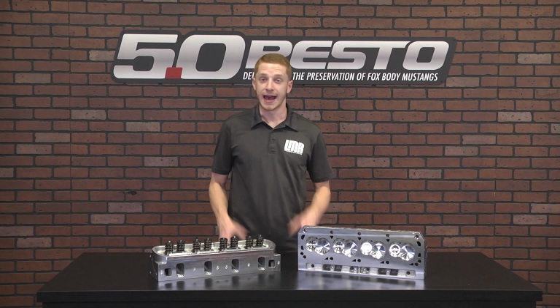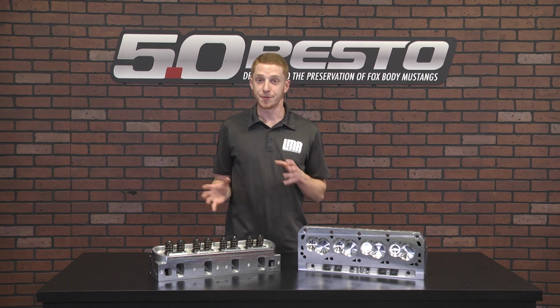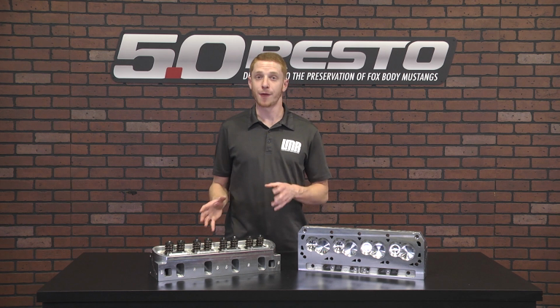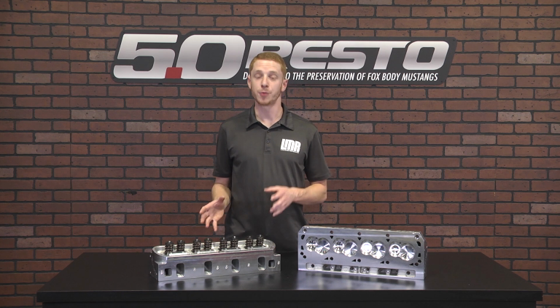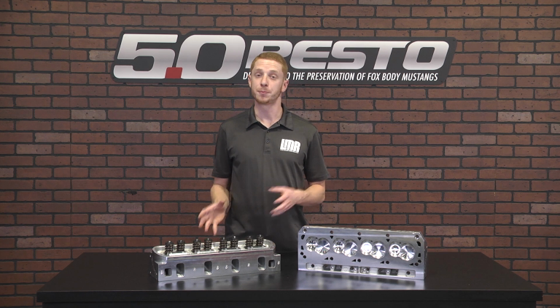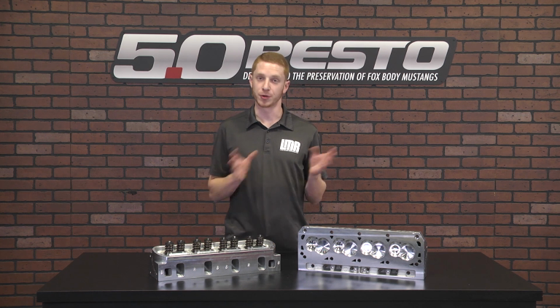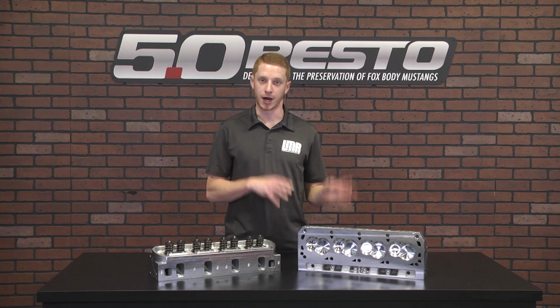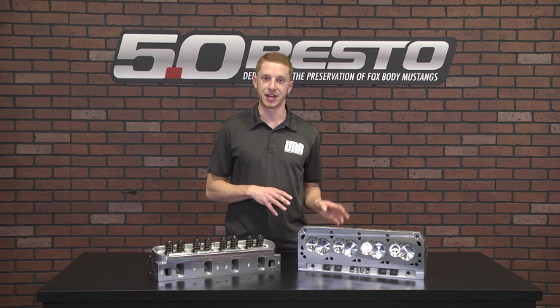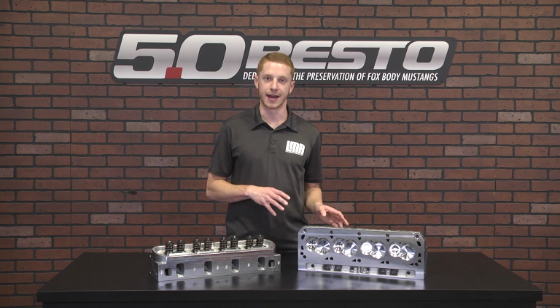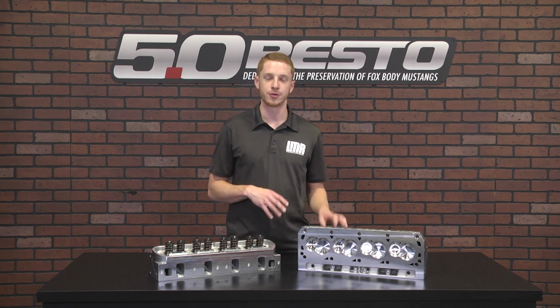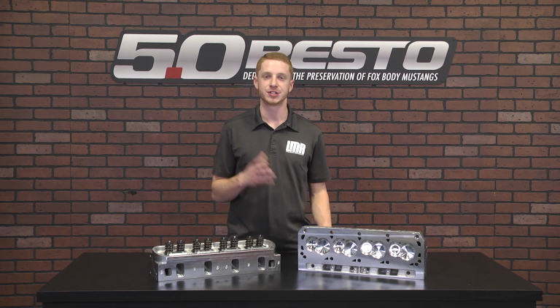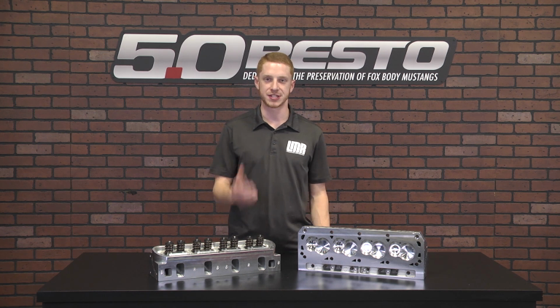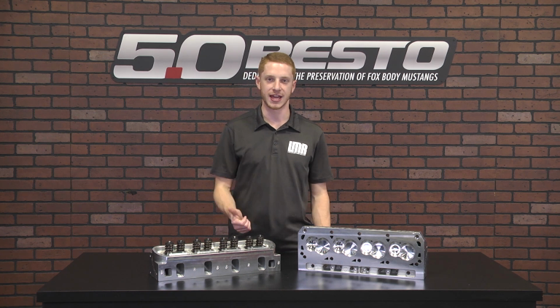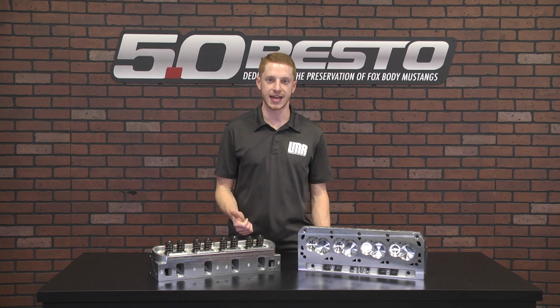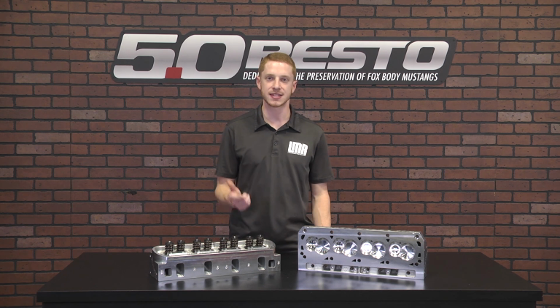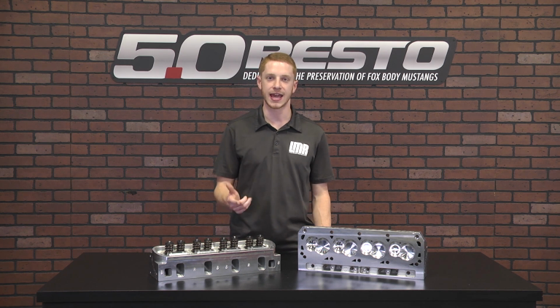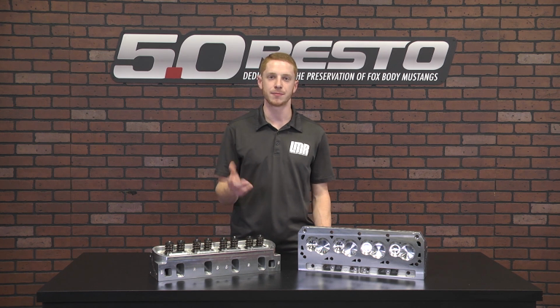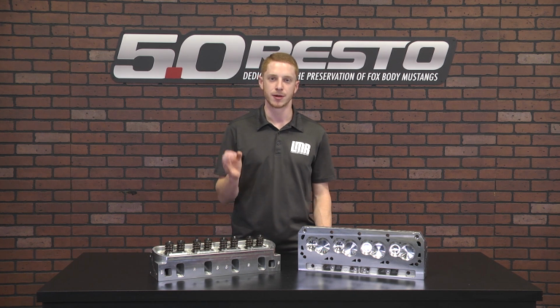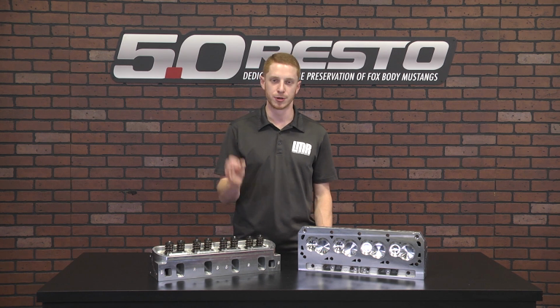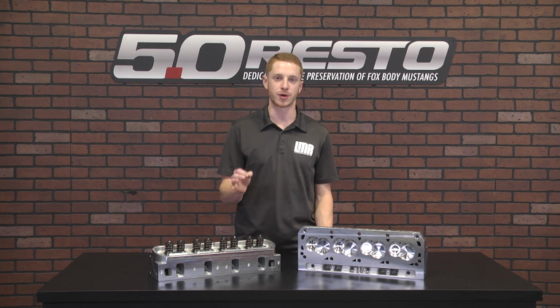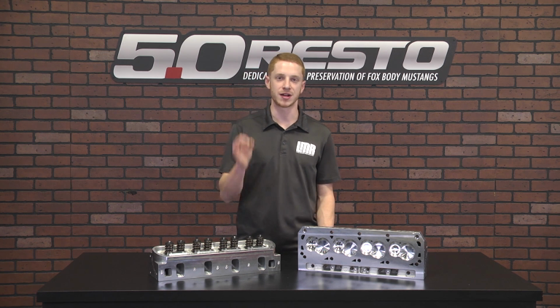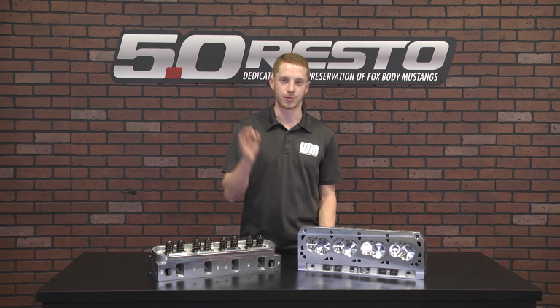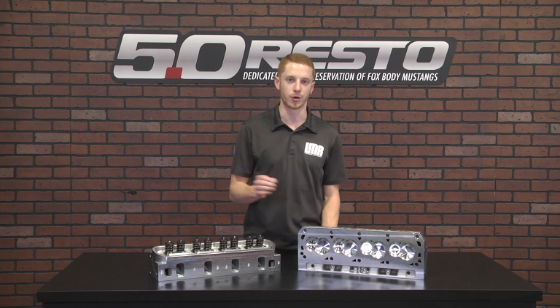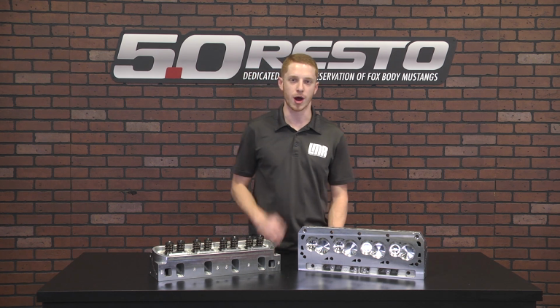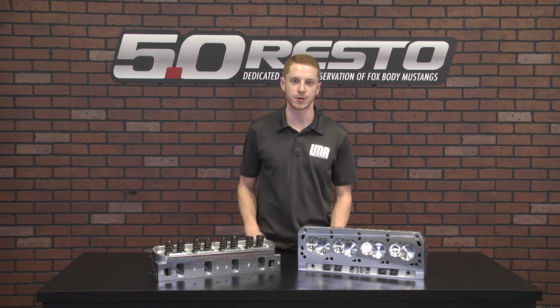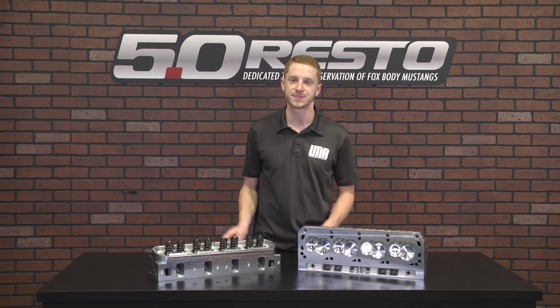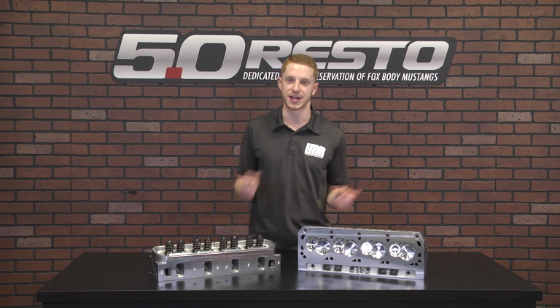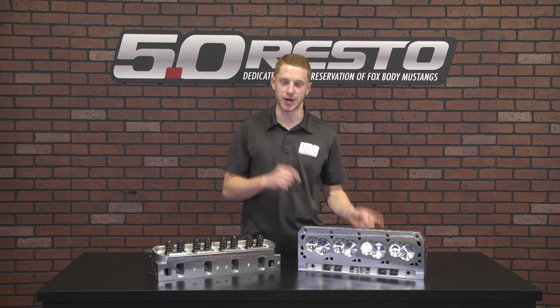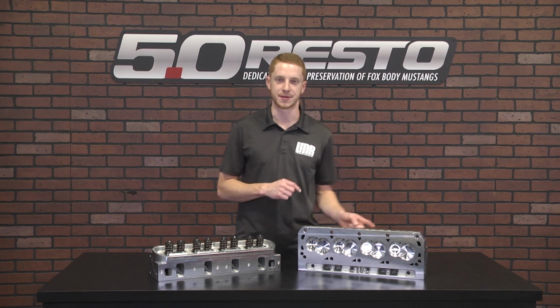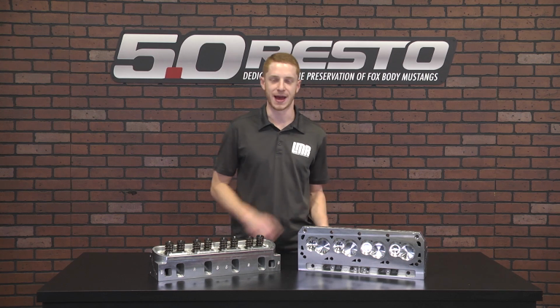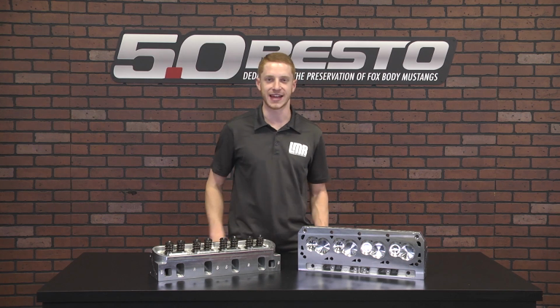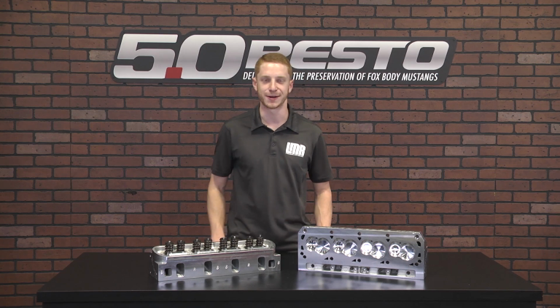After that run, we pulled it off the dyno, changed the heads, cam, pushrods, and roller rockers, and strapped it back down.